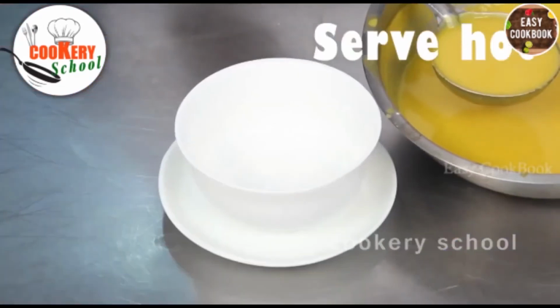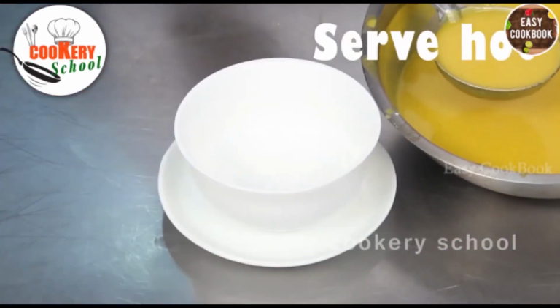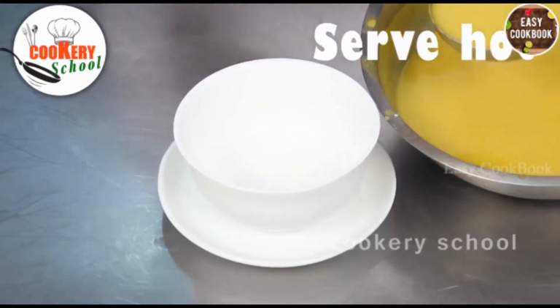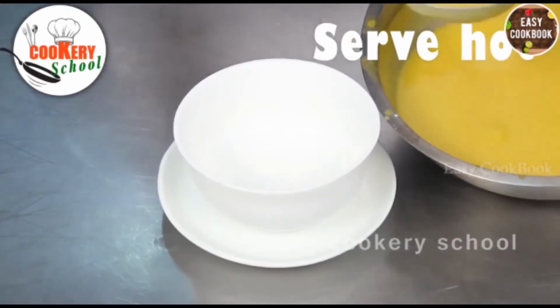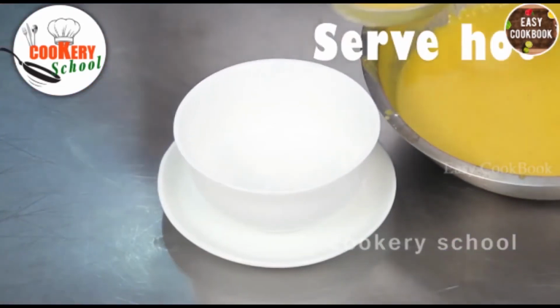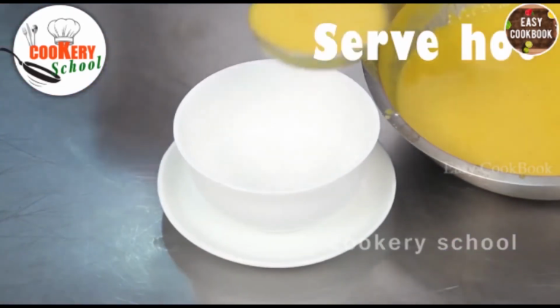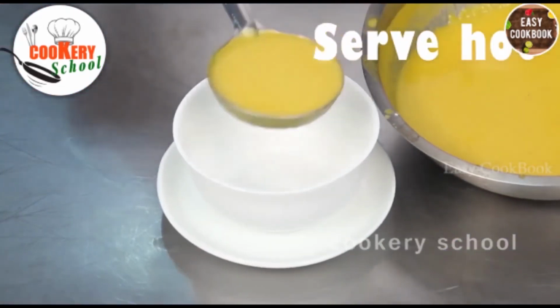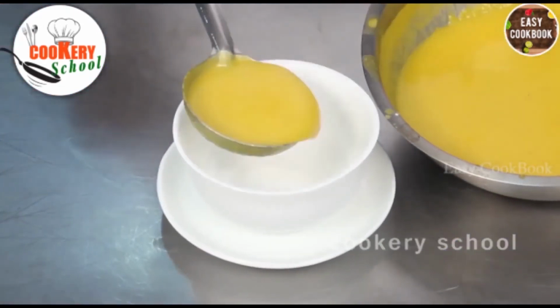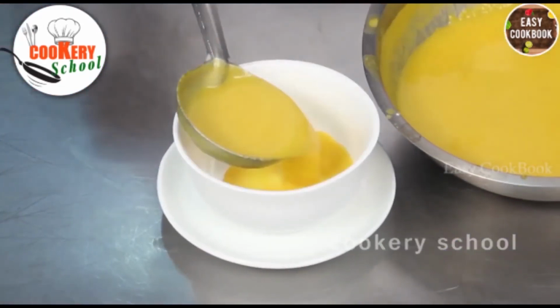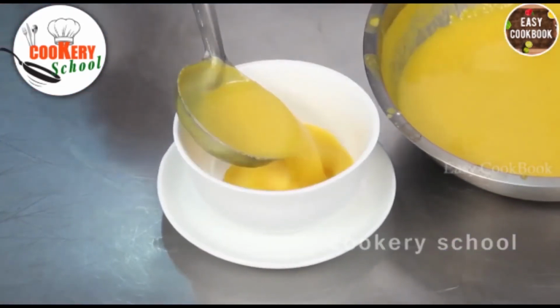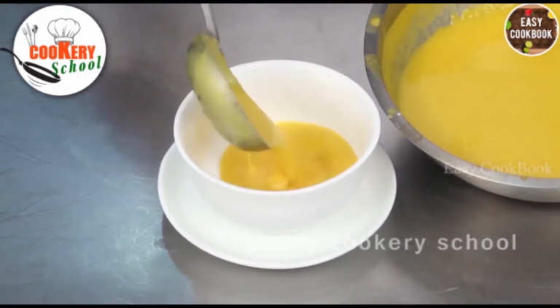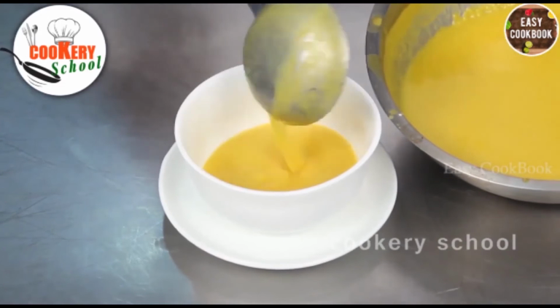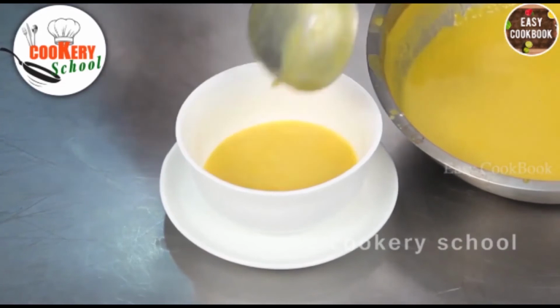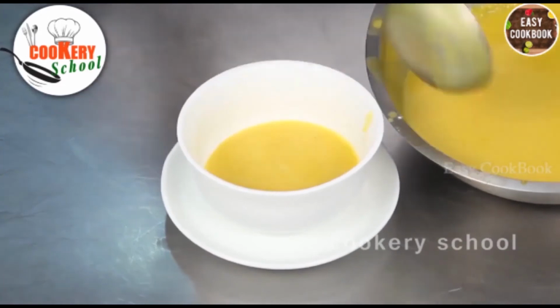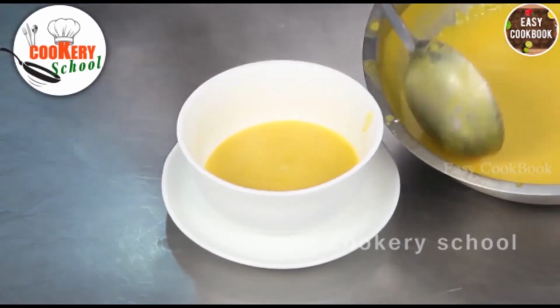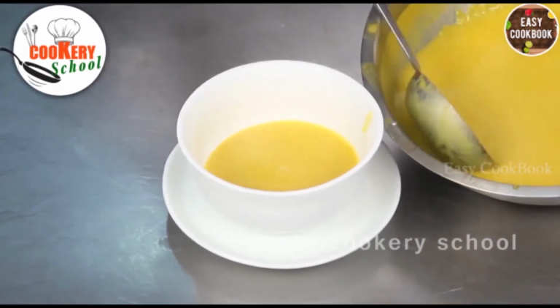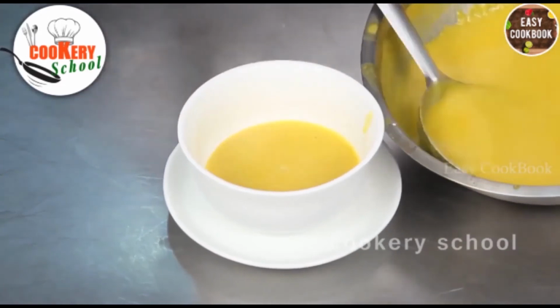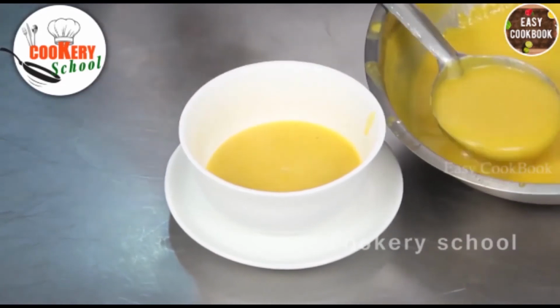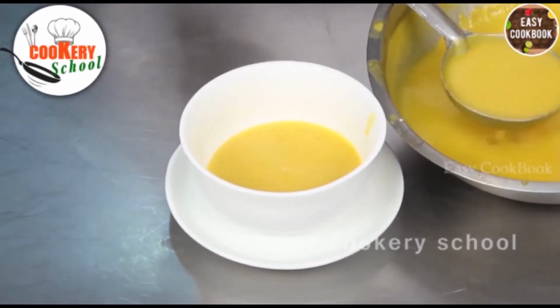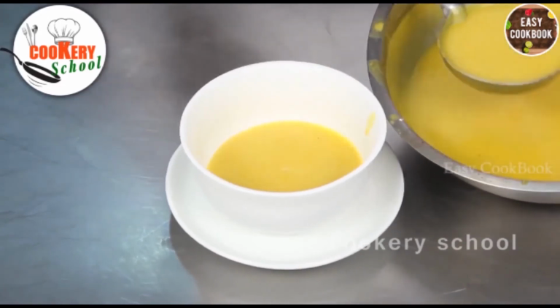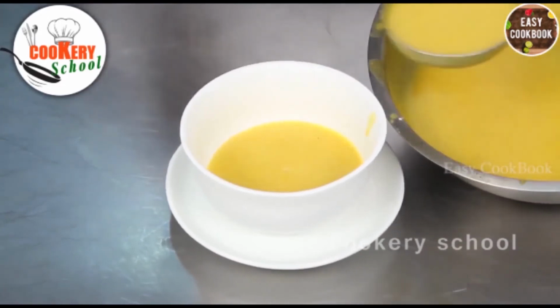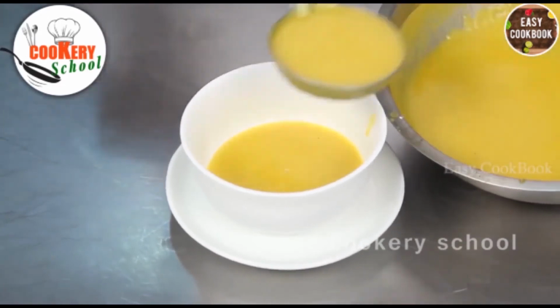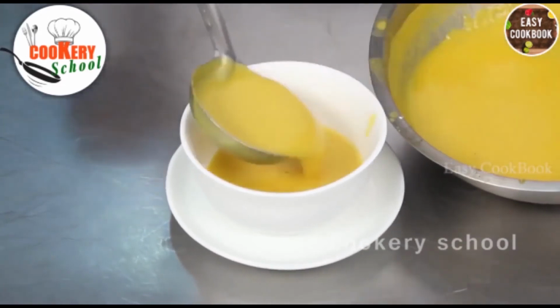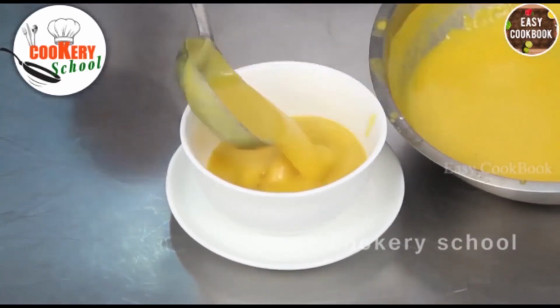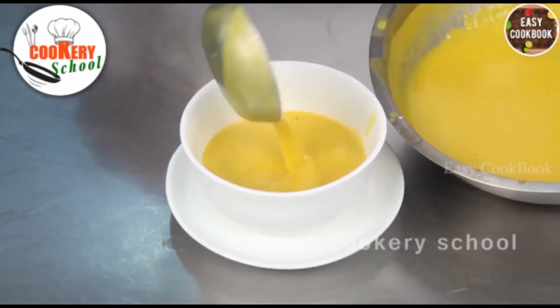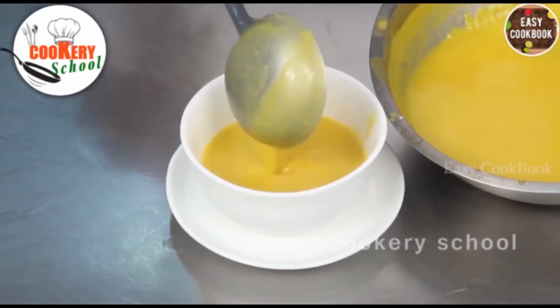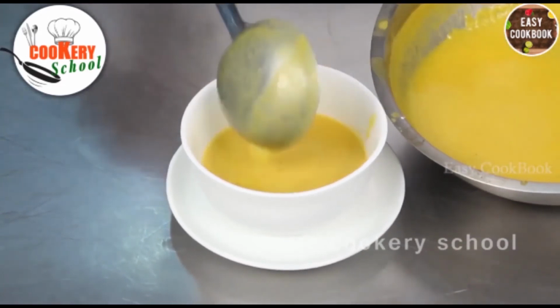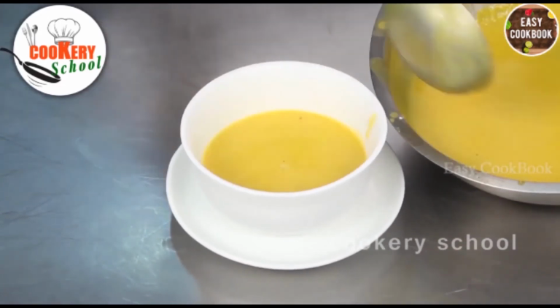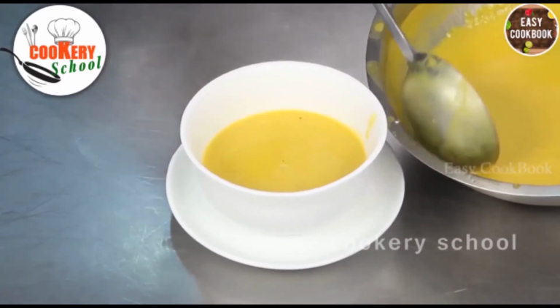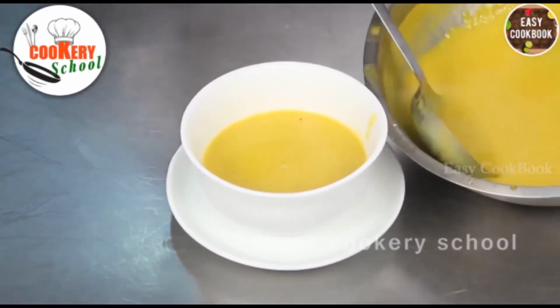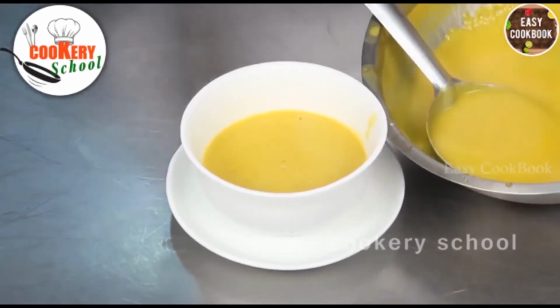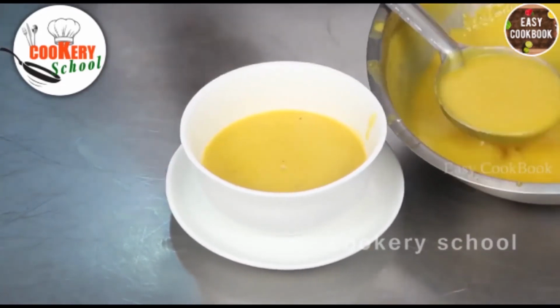Carrot and orange soup is ready to serve. Serve it hot — you can also serve it cold.